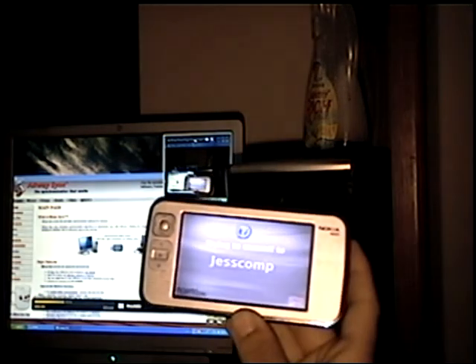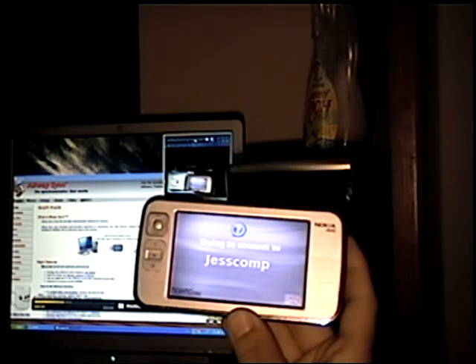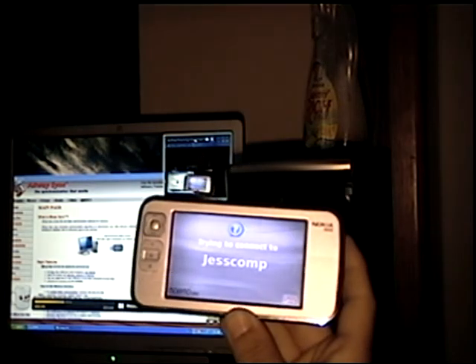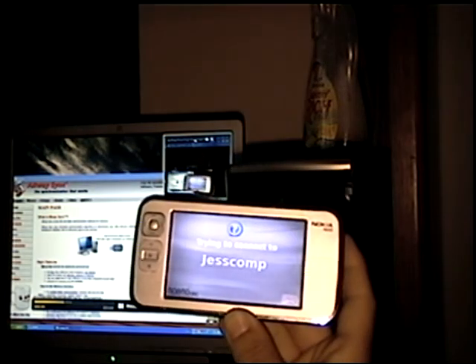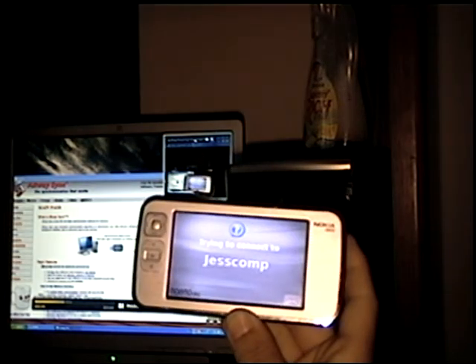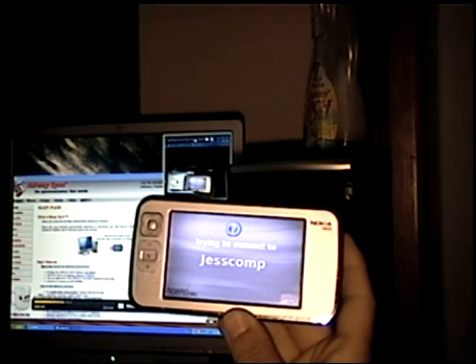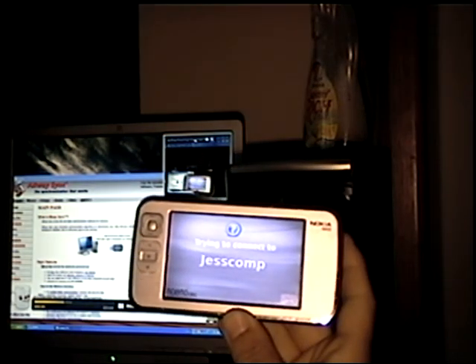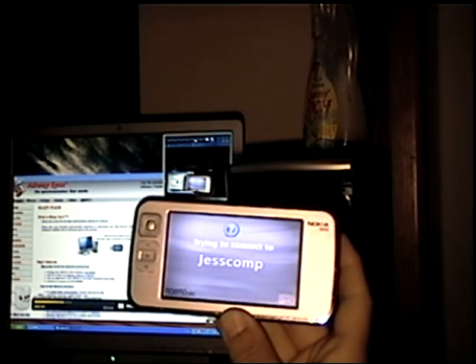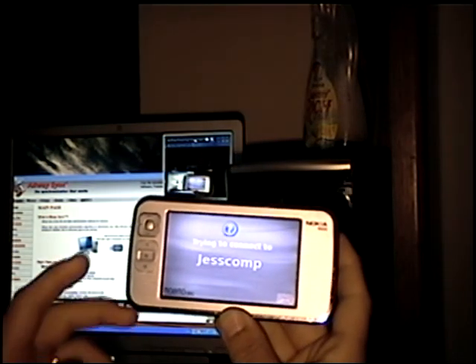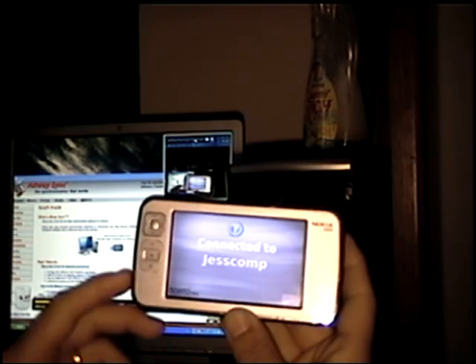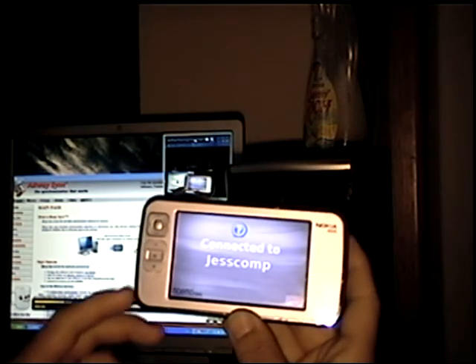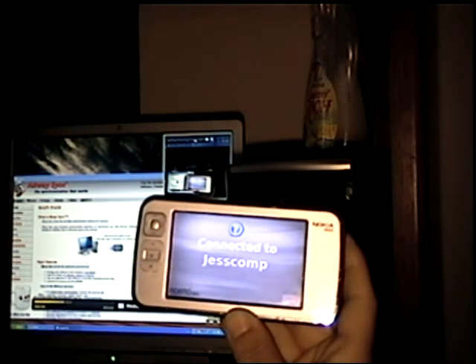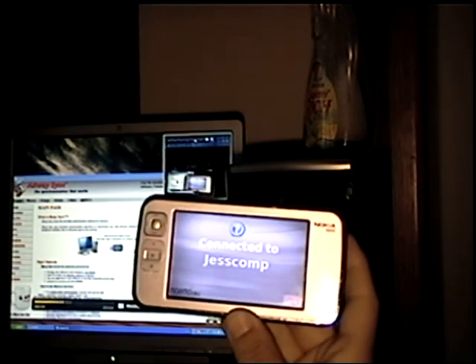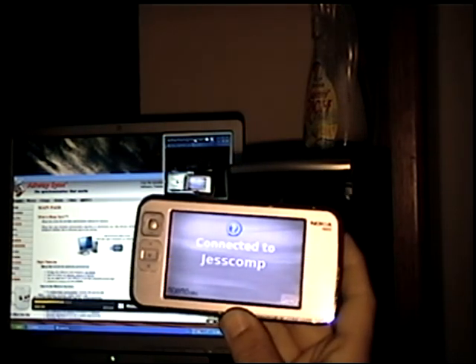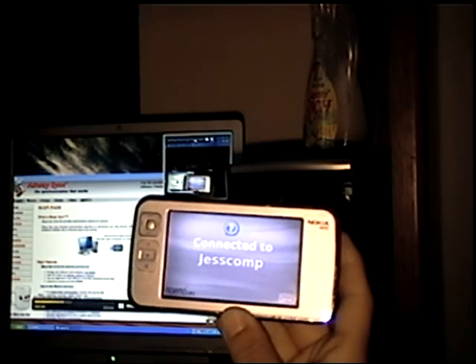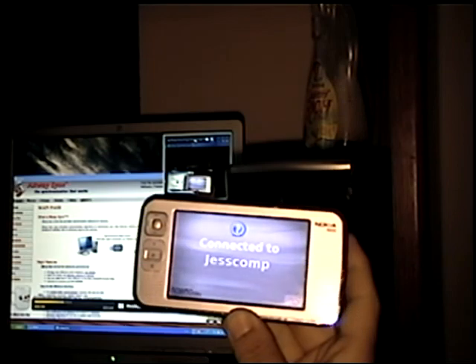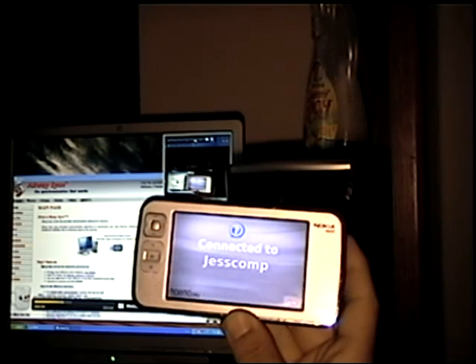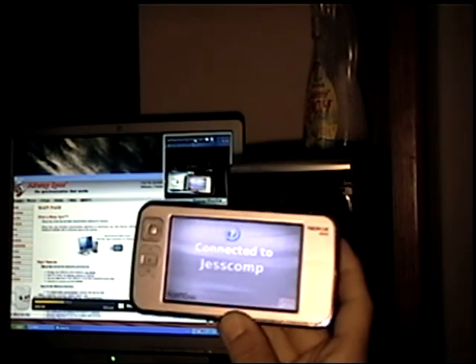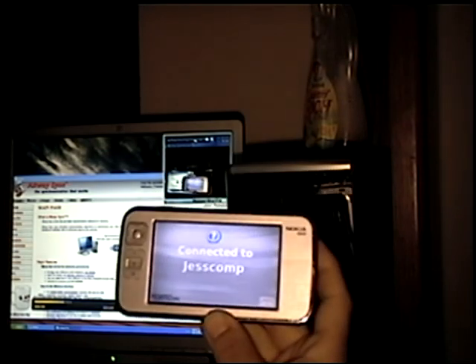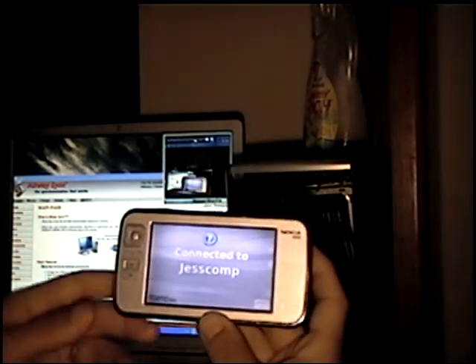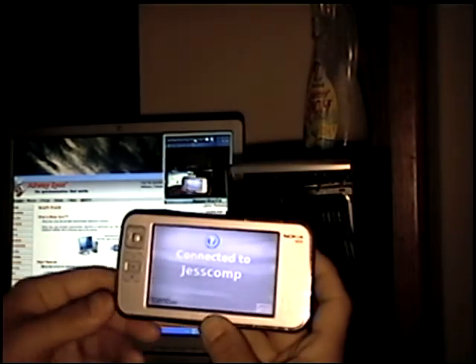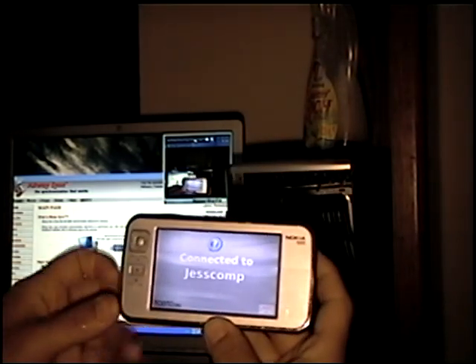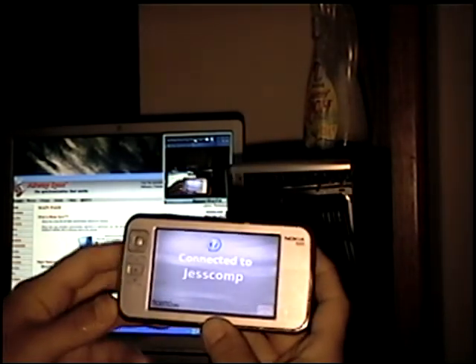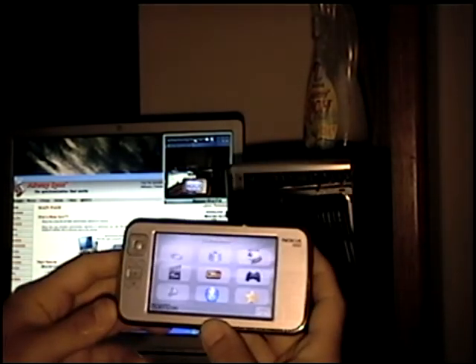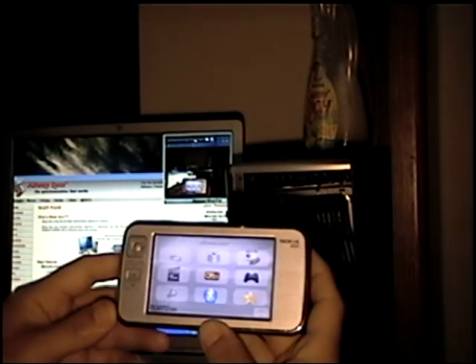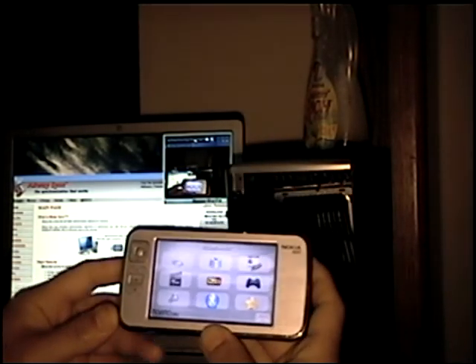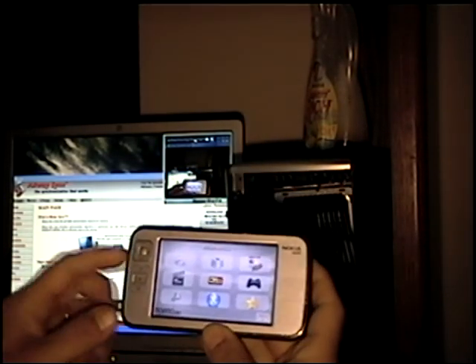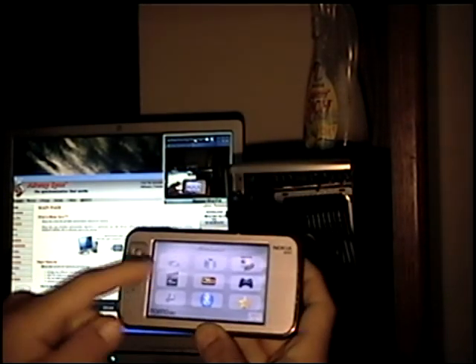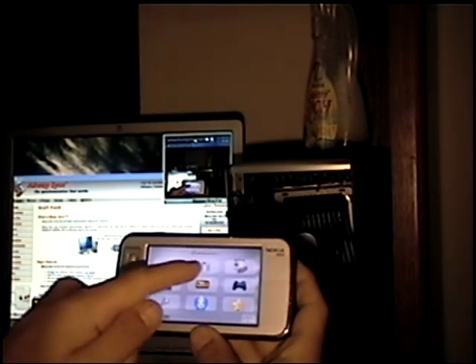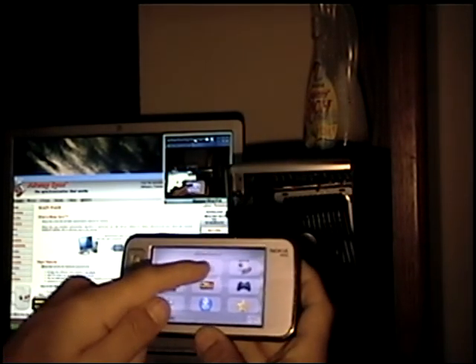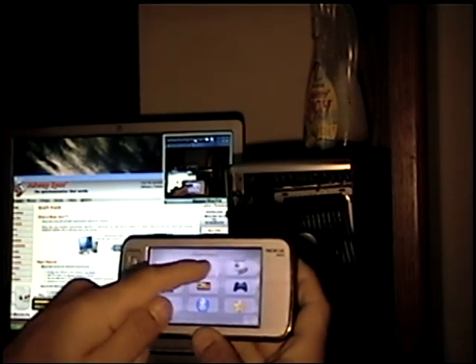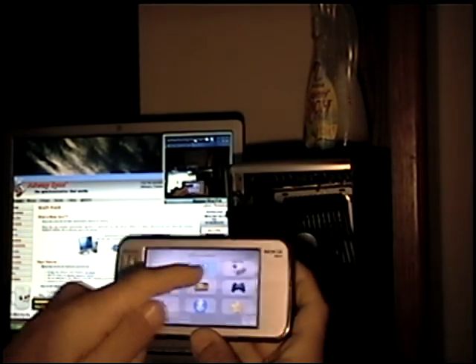Basically what I'm doing is my internet device is going to be emulating a keyboard and mouse.